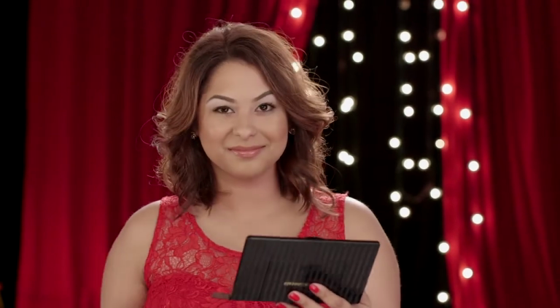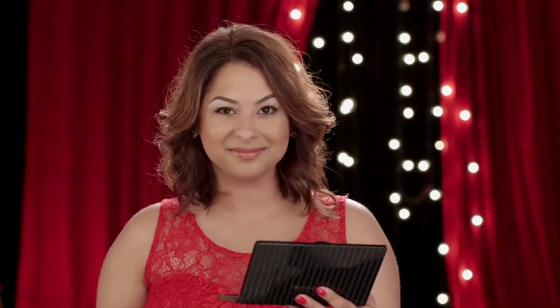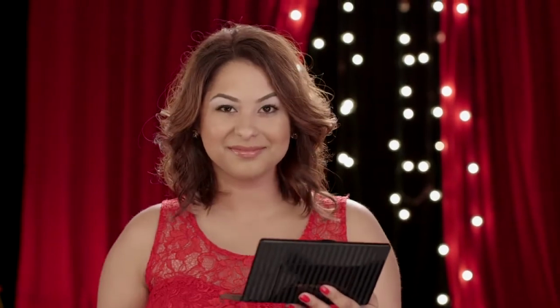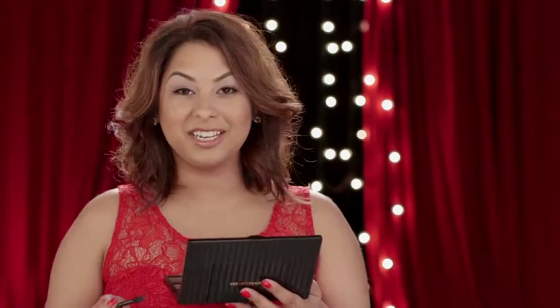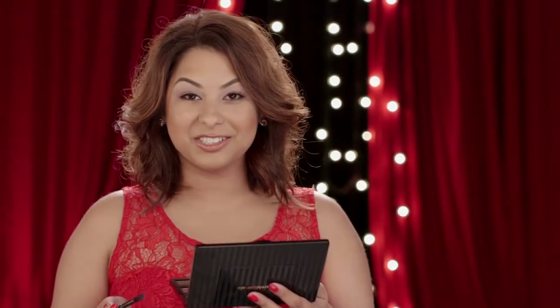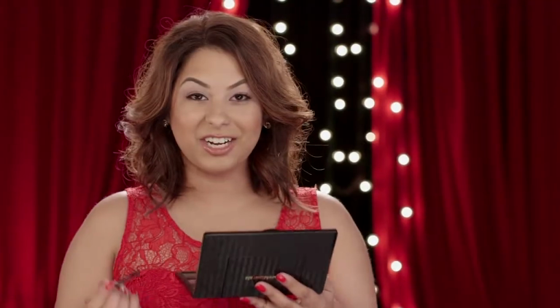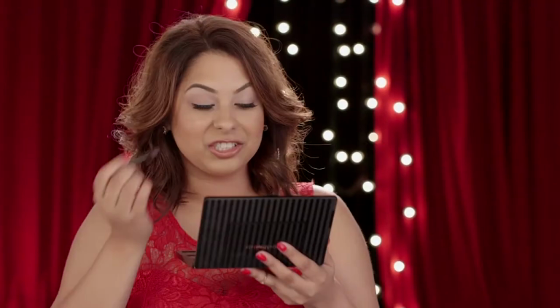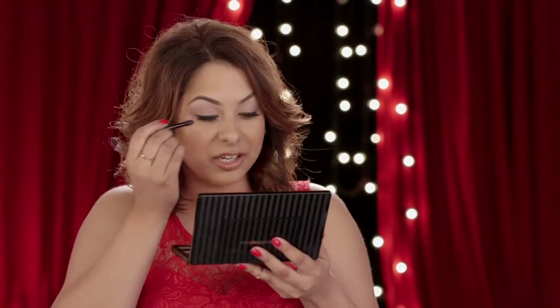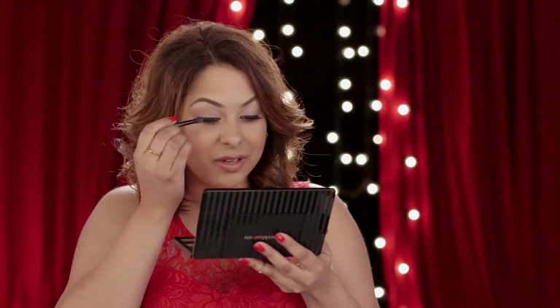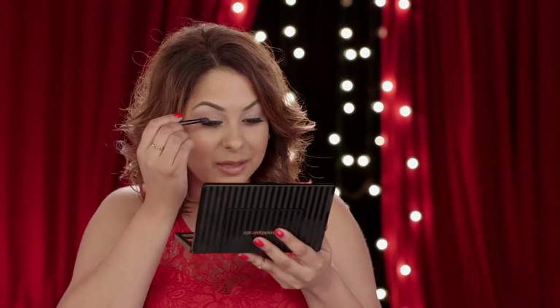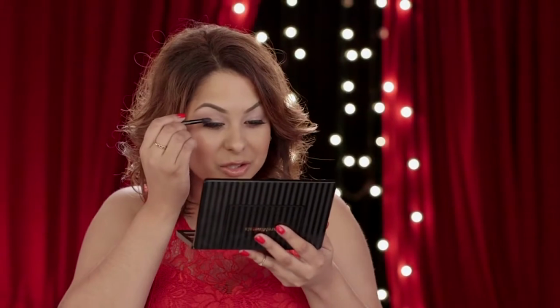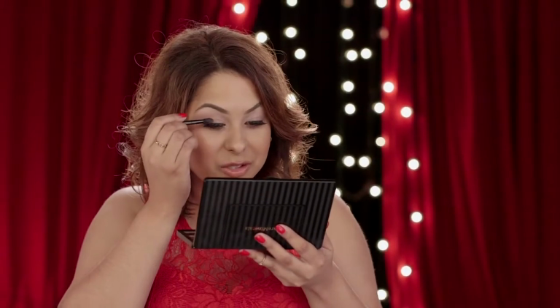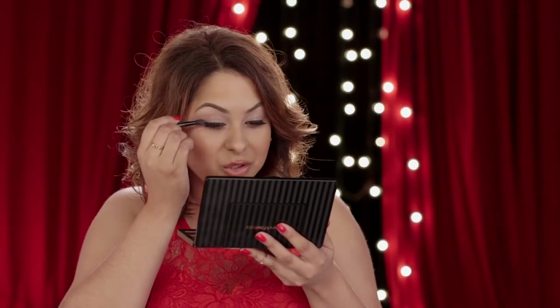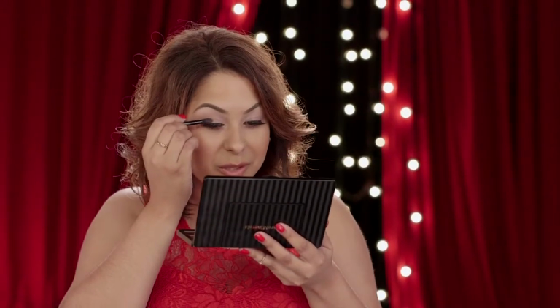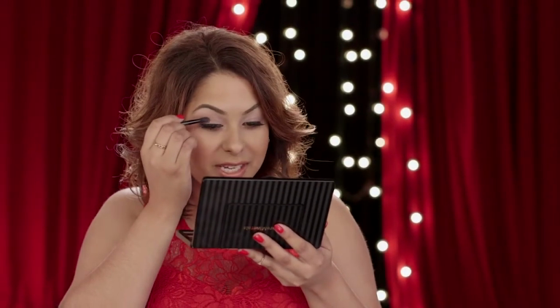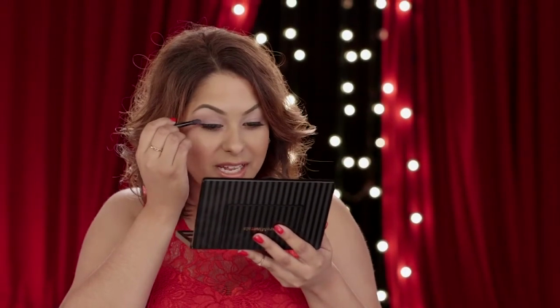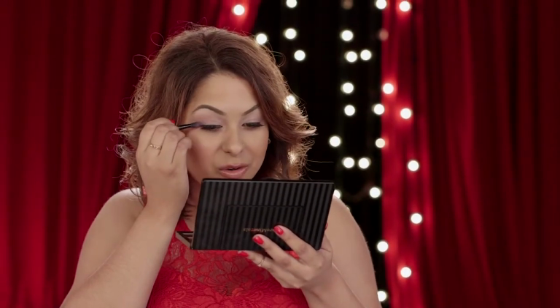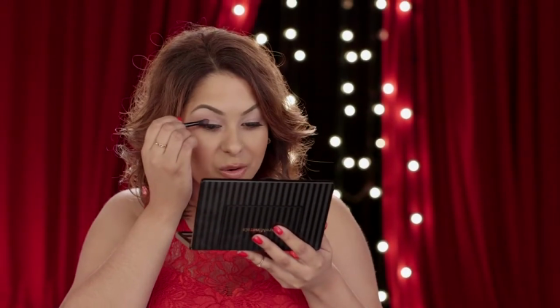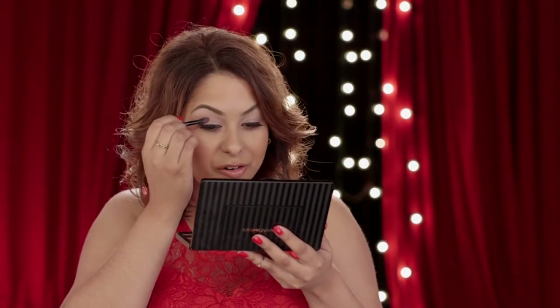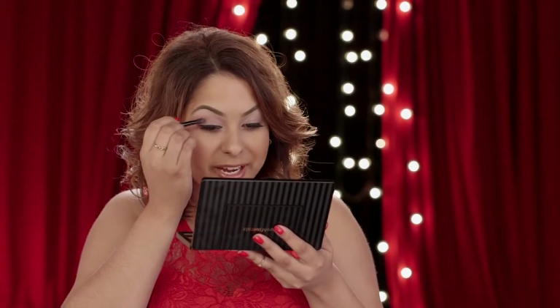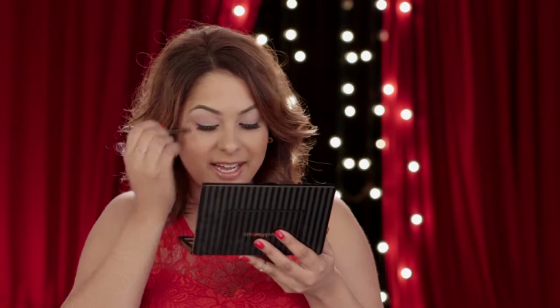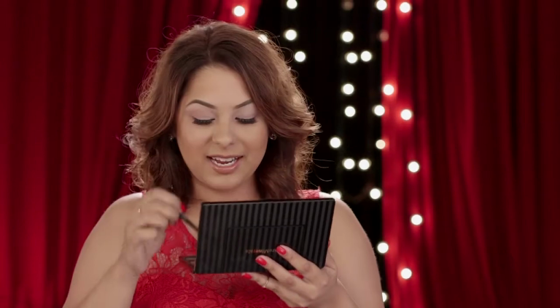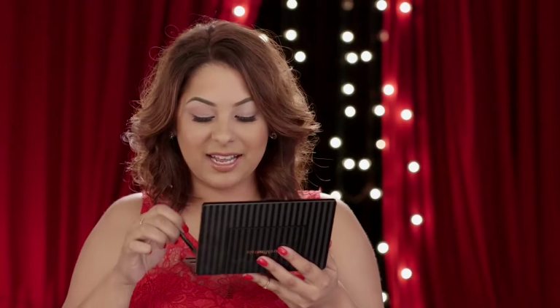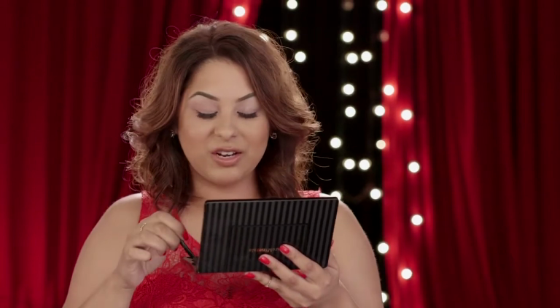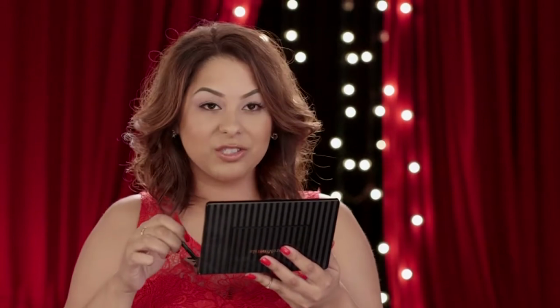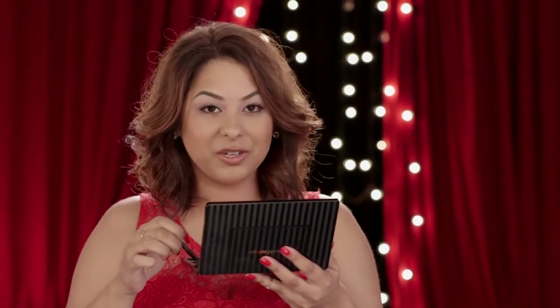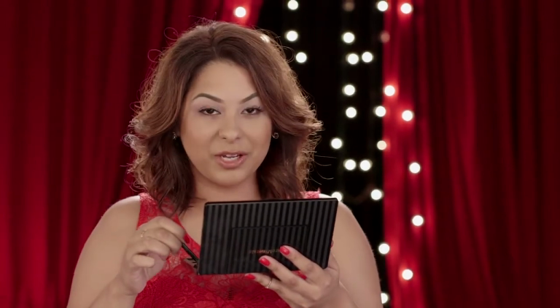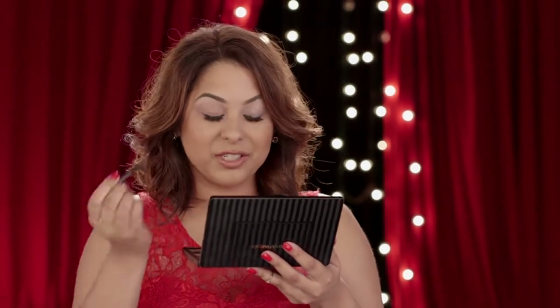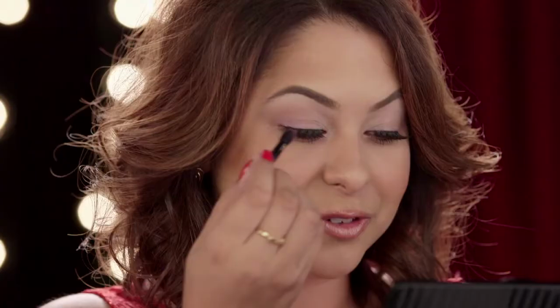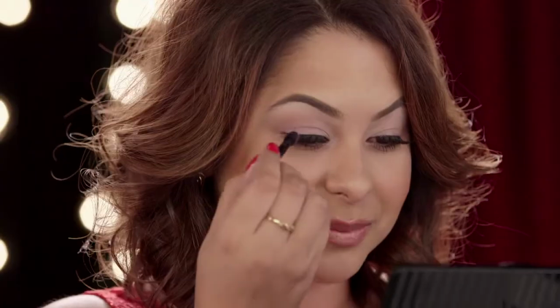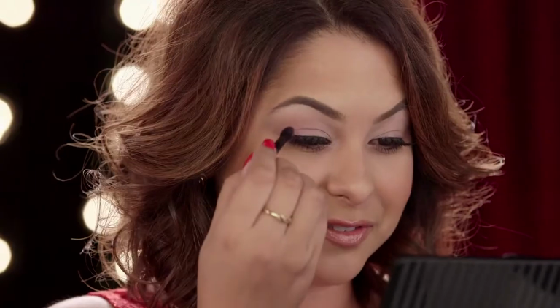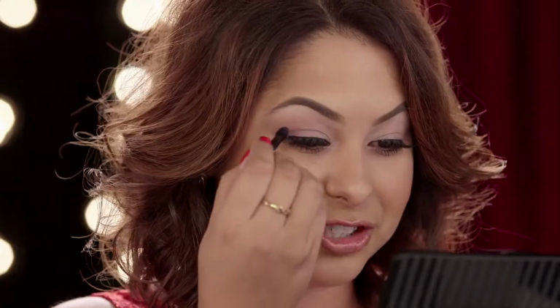Now take Elixir eyeshadow, and I'm just going to sweep it in the outer corner of my eye, and then also in my crease for some definition.